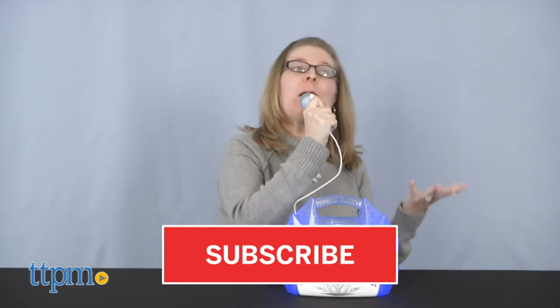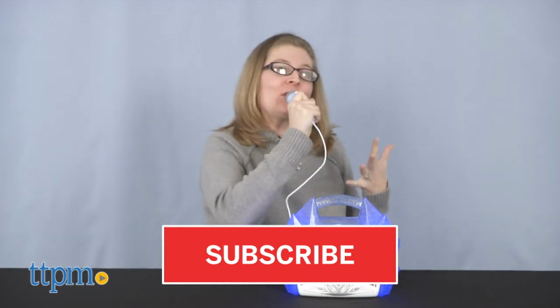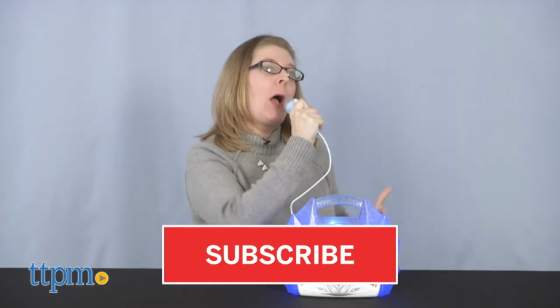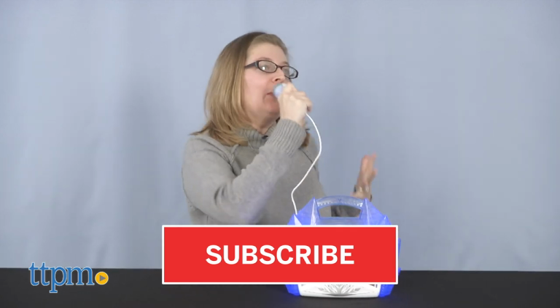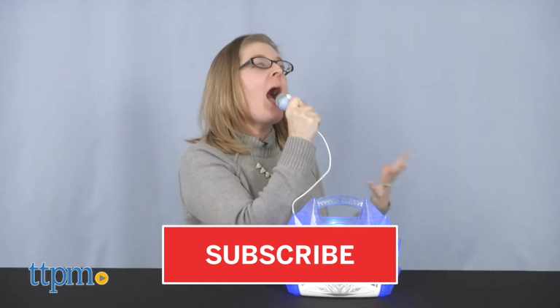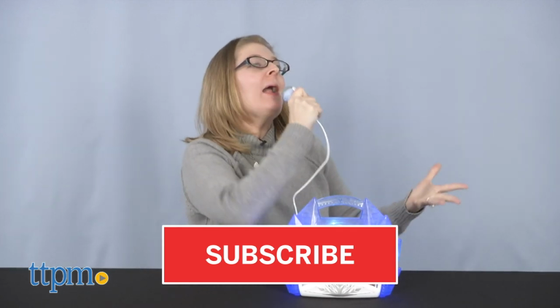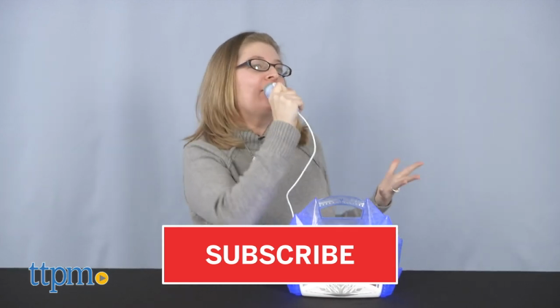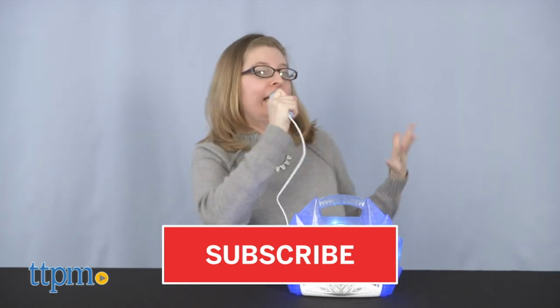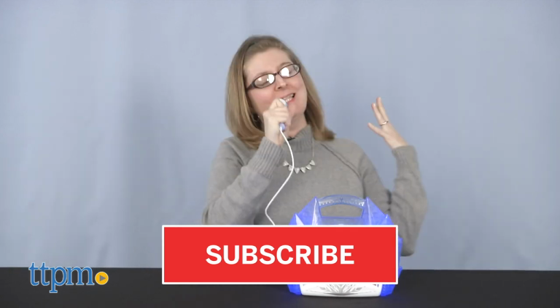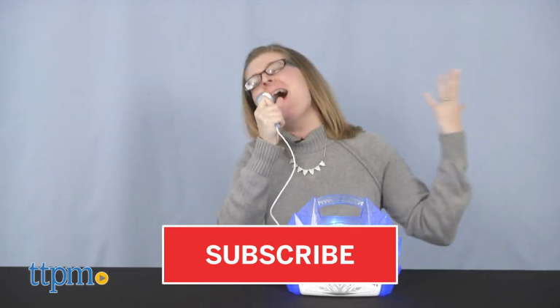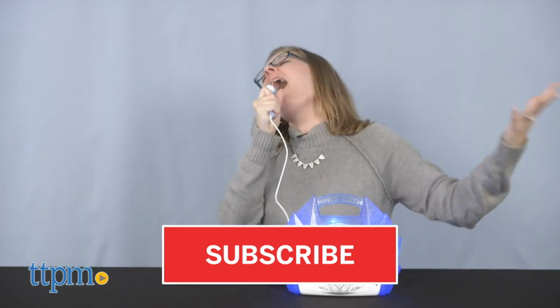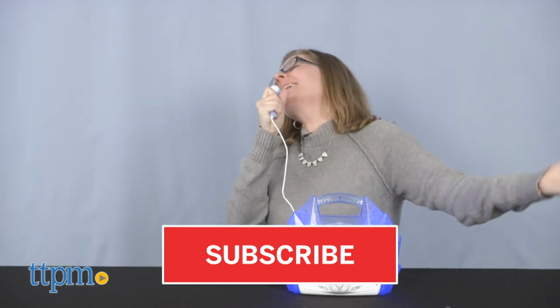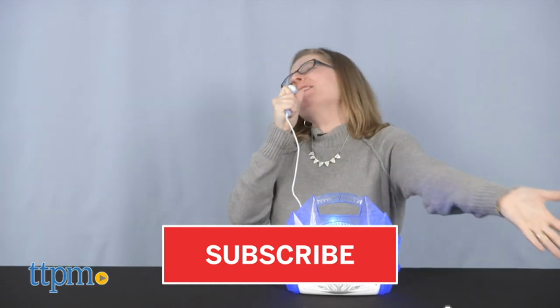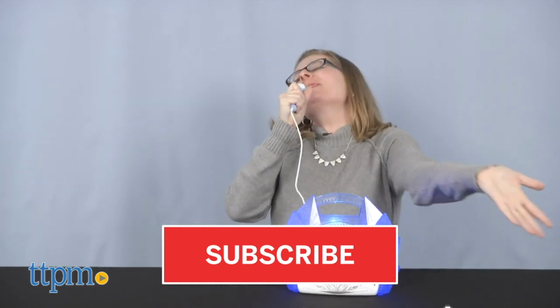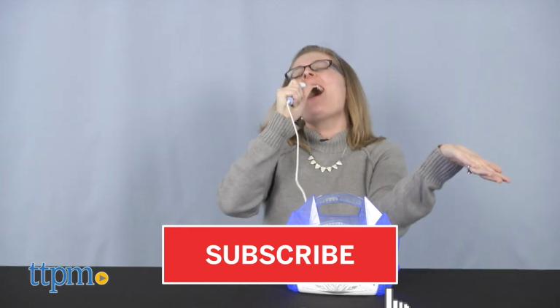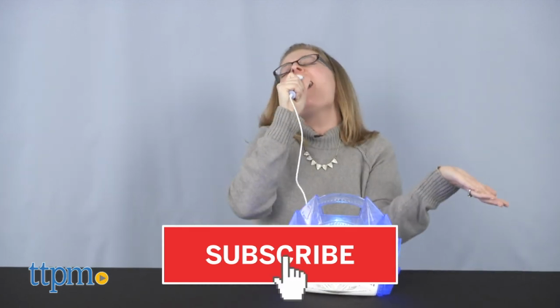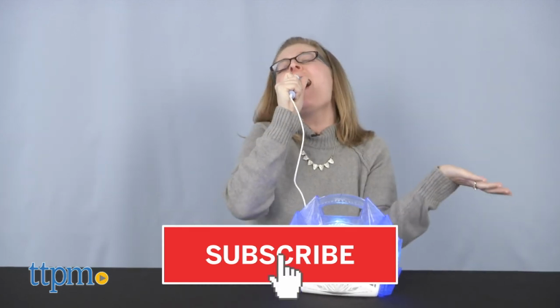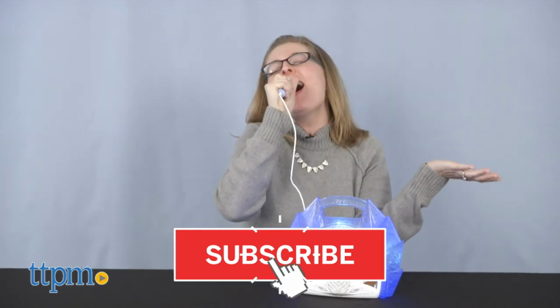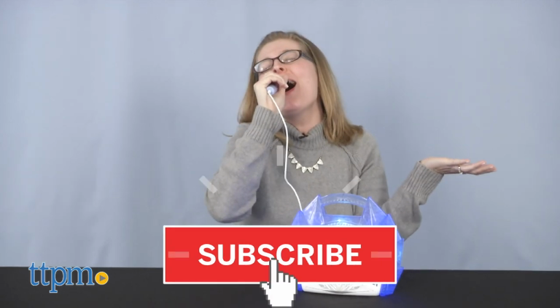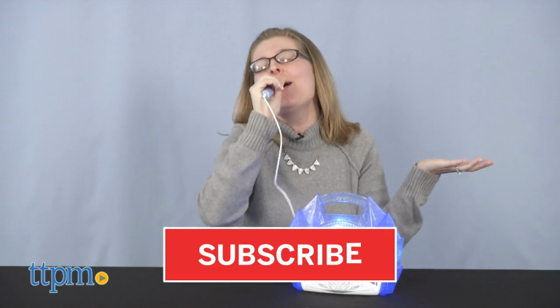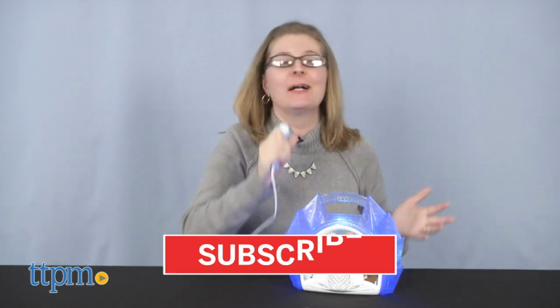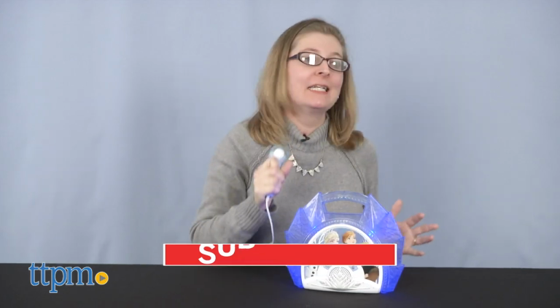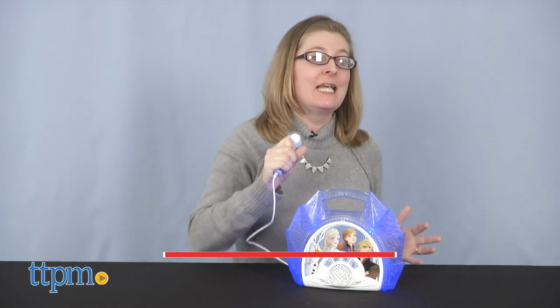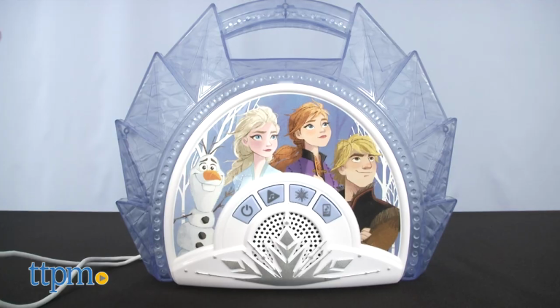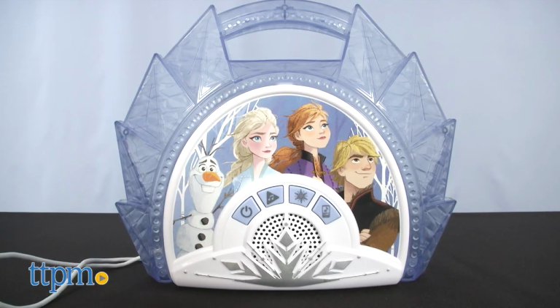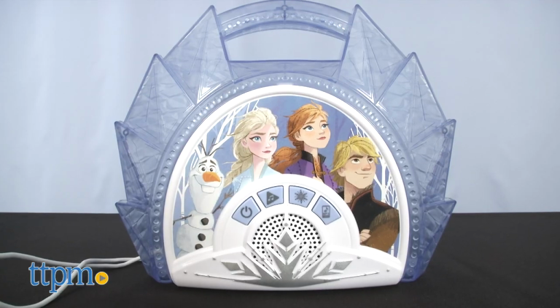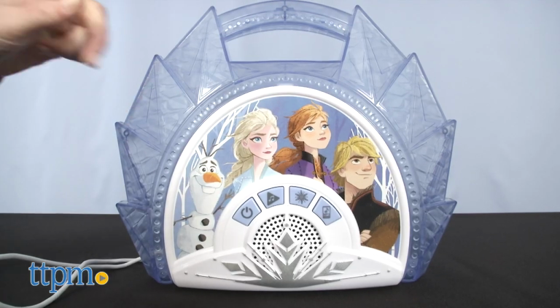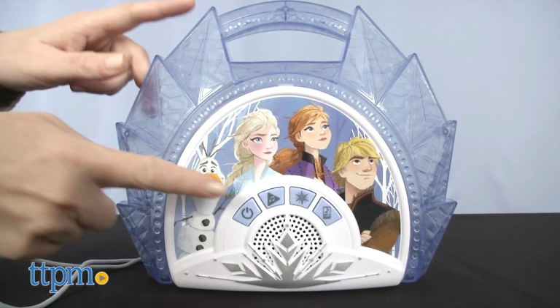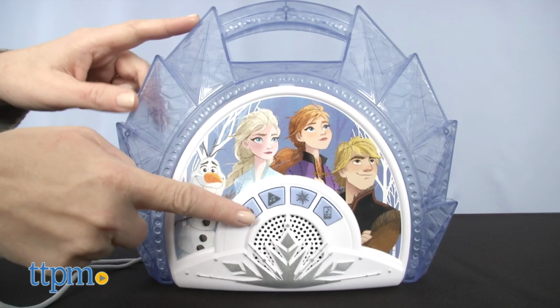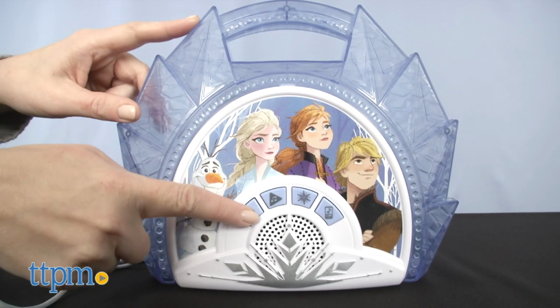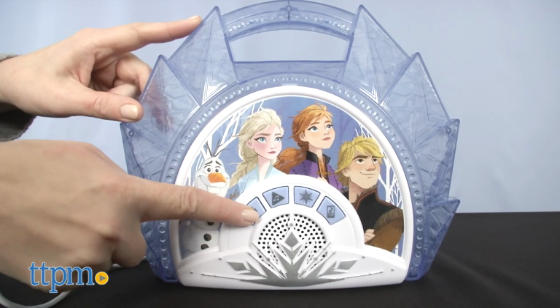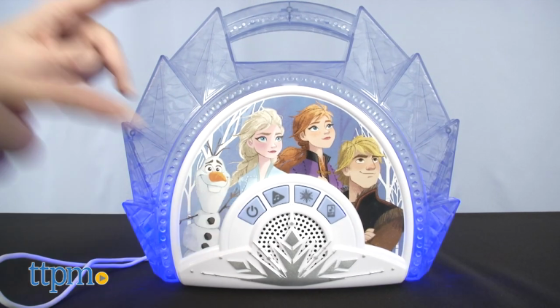And if you want to see more Frozen 2 toys, then click subscribe below. Let's turn on the Disney Frozen 2 sing-along boombox.